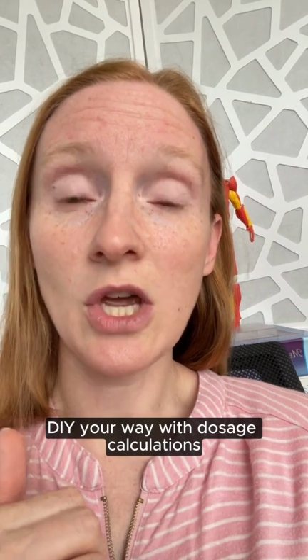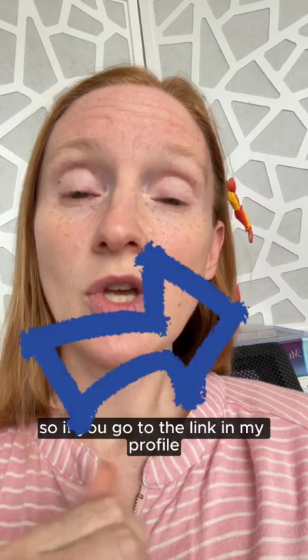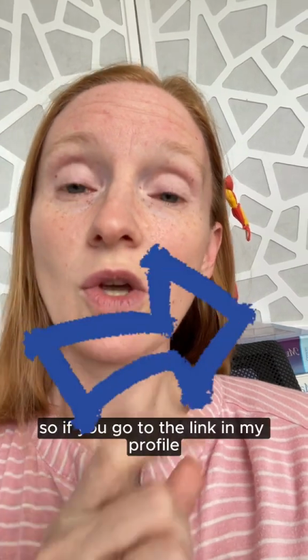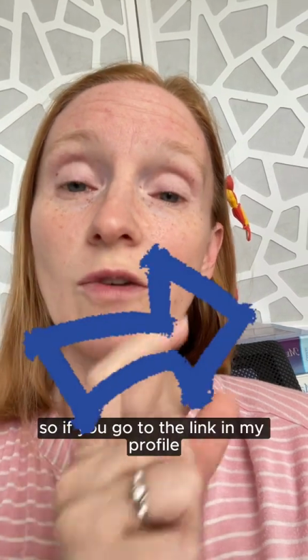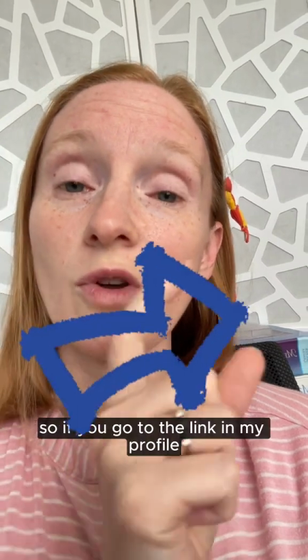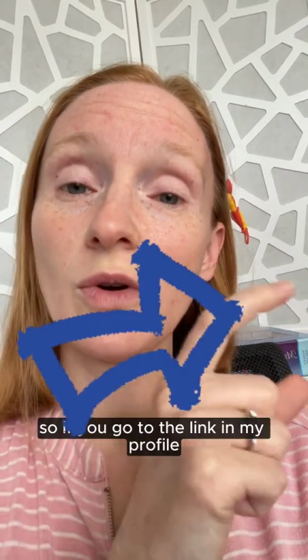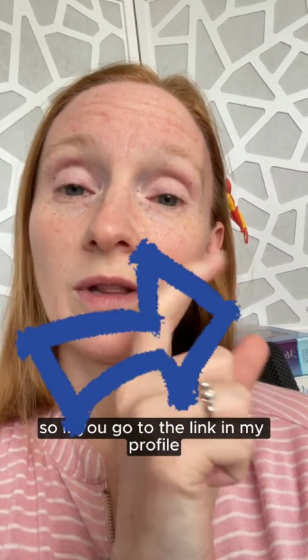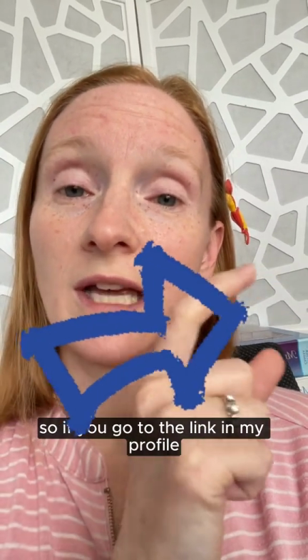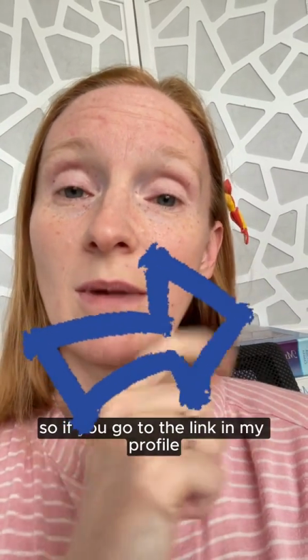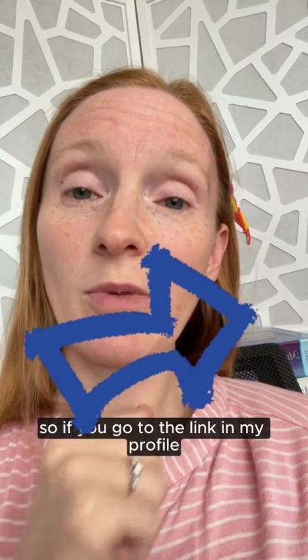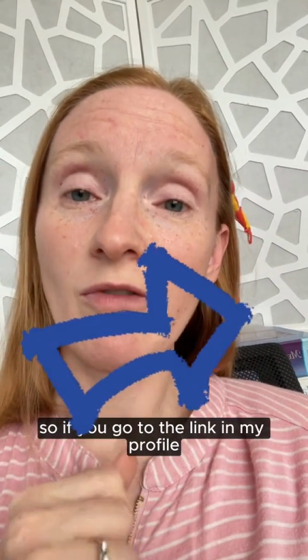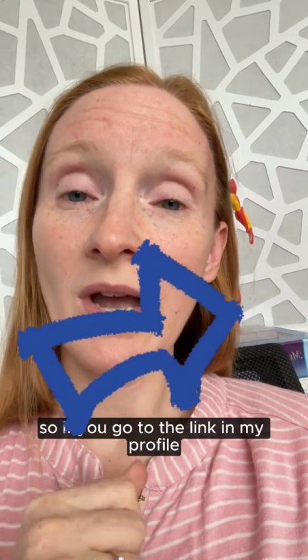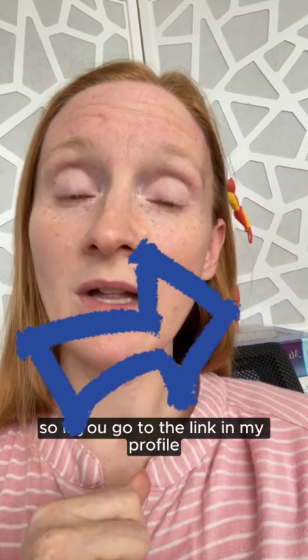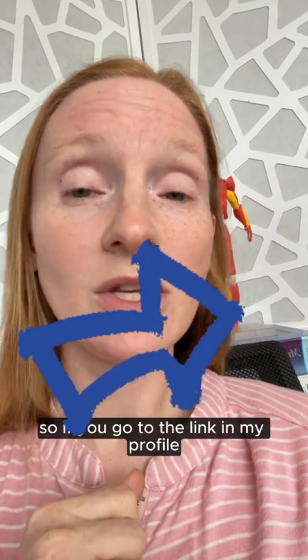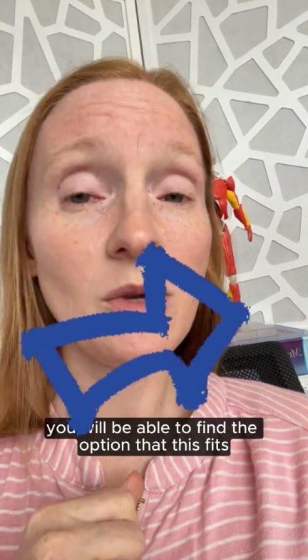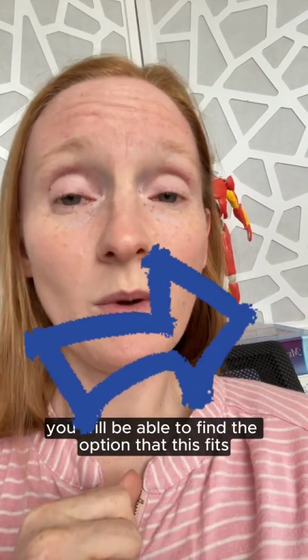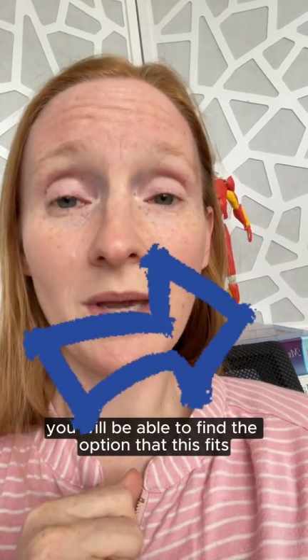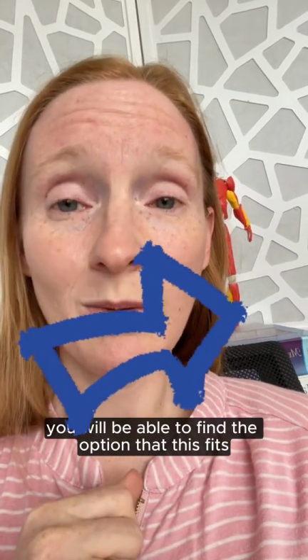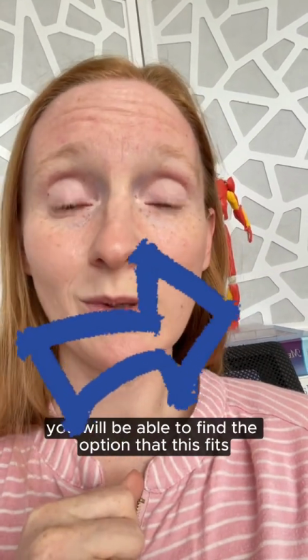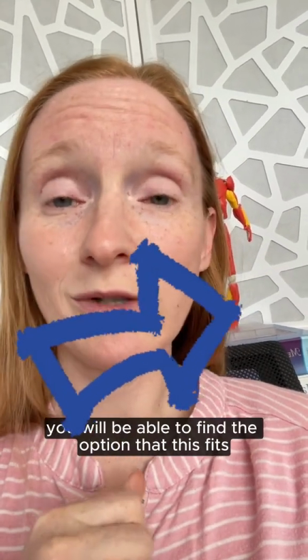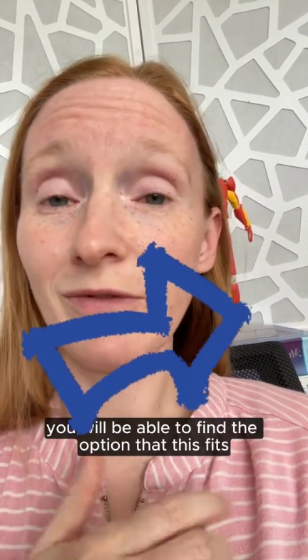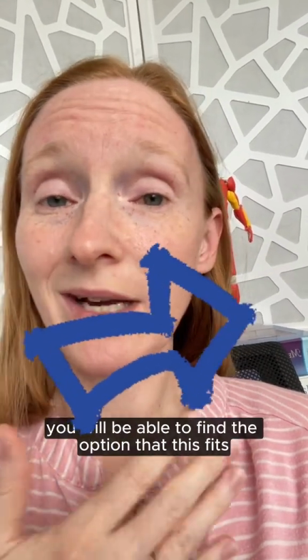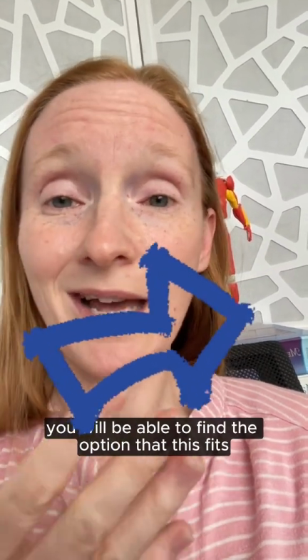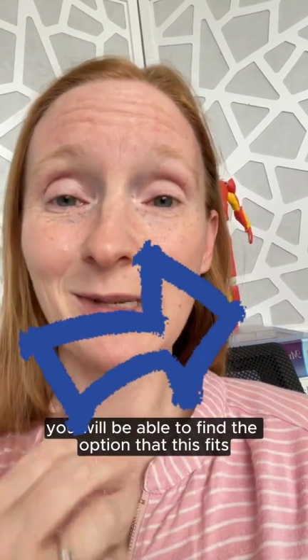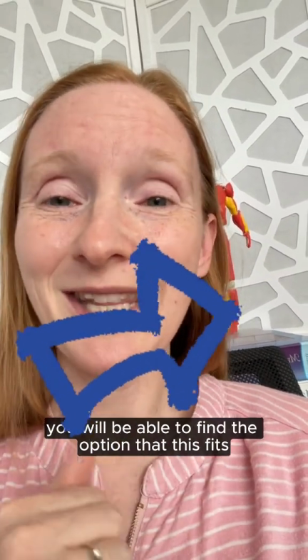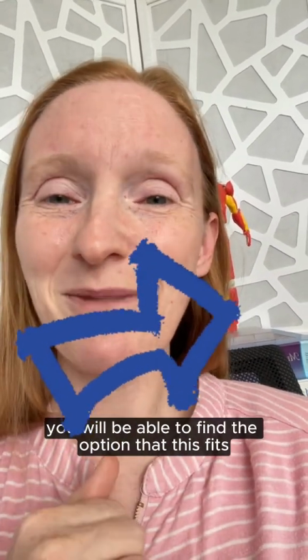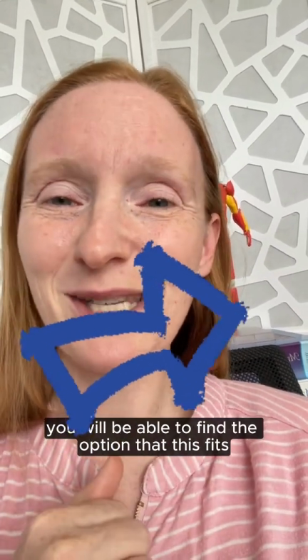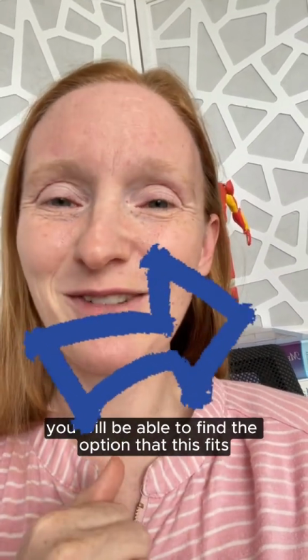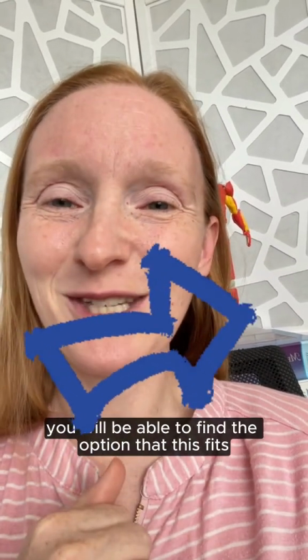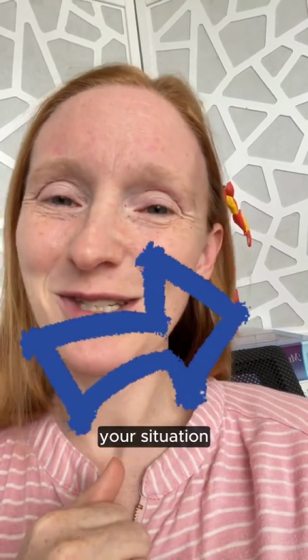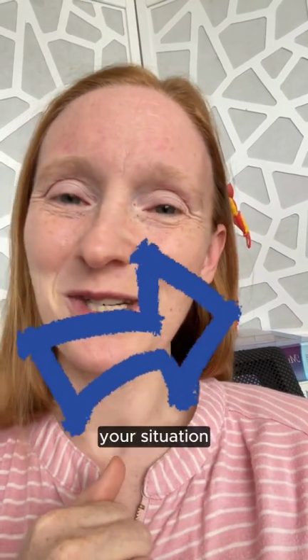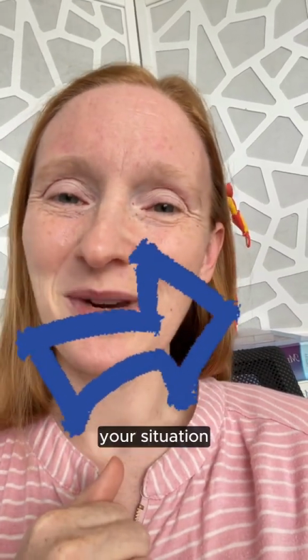So if you go to the link in my profile, you will be able to find the option that best fits your situation.